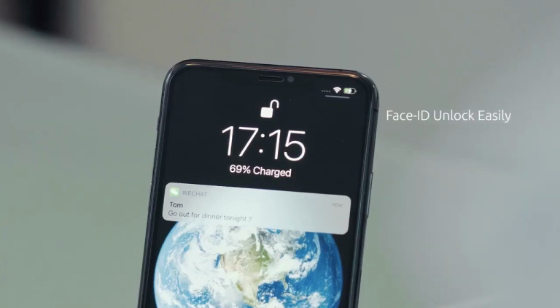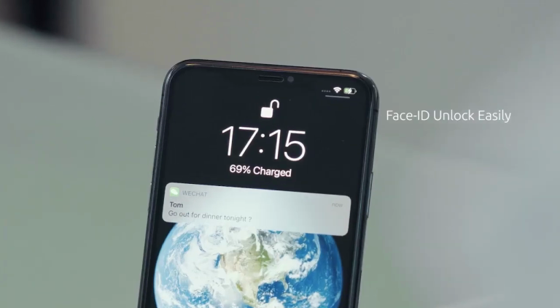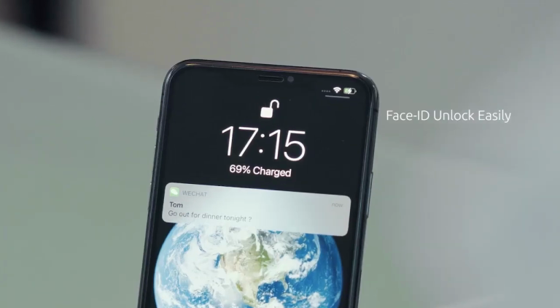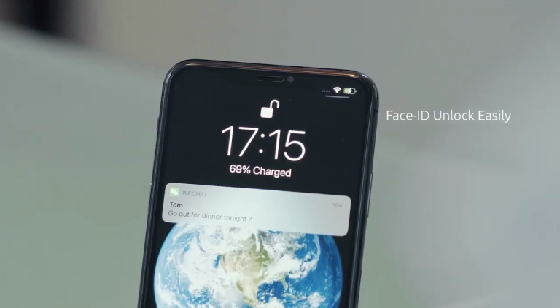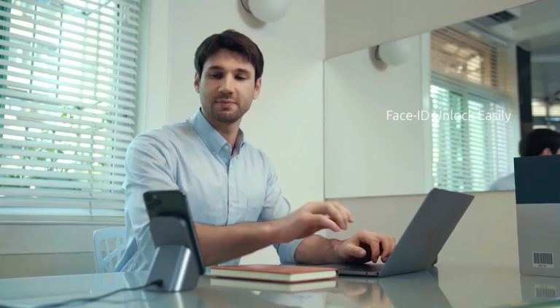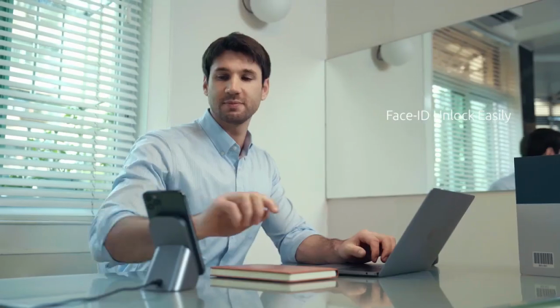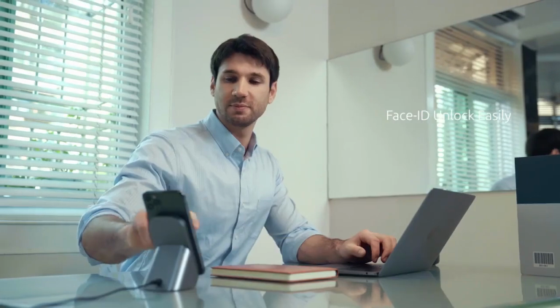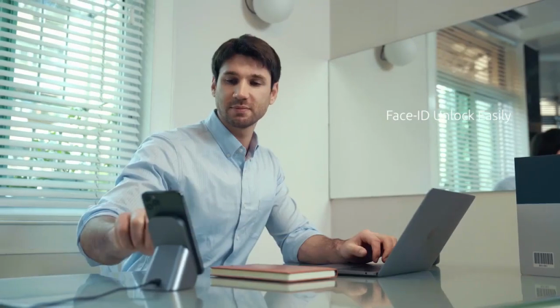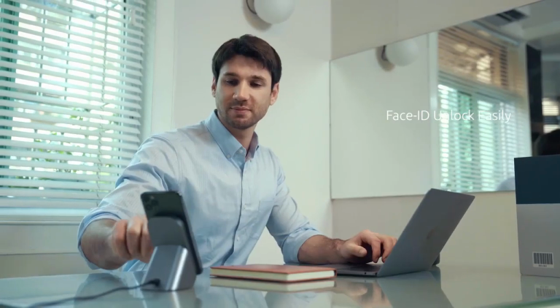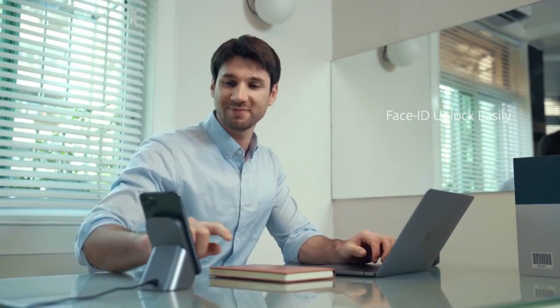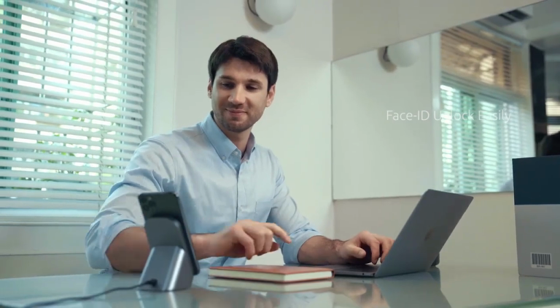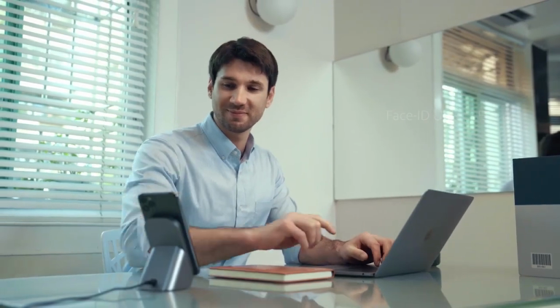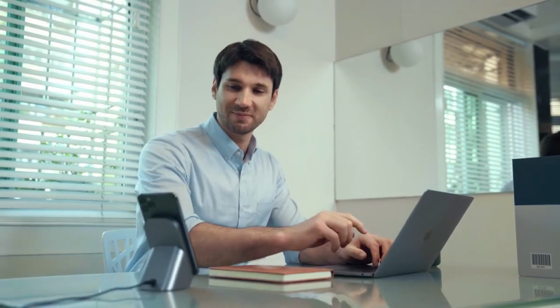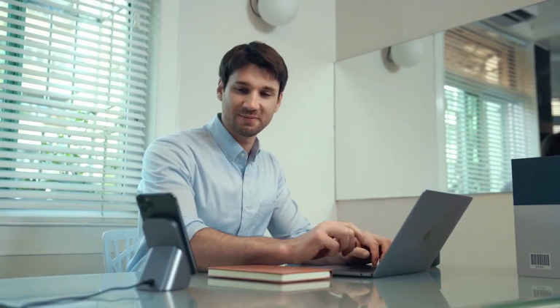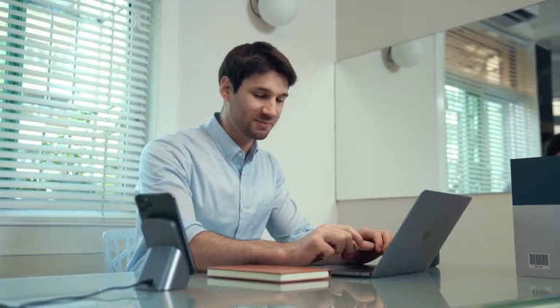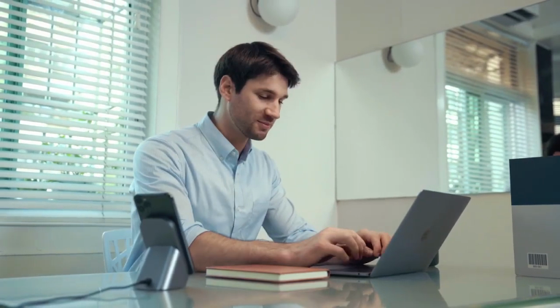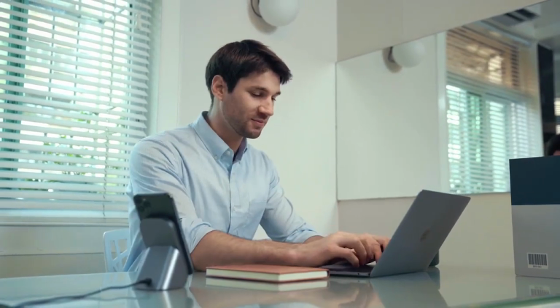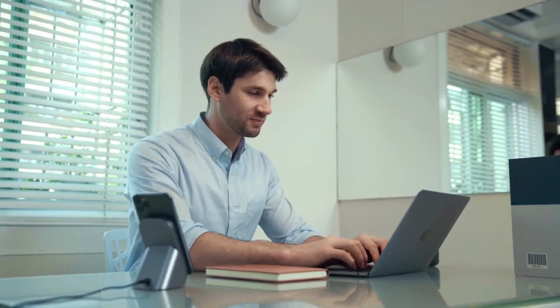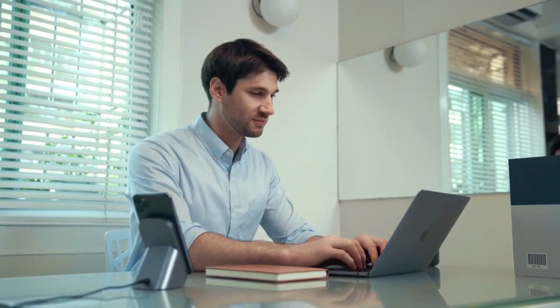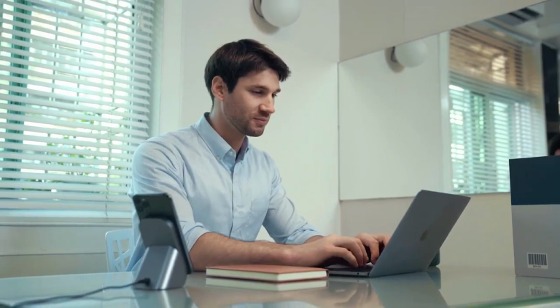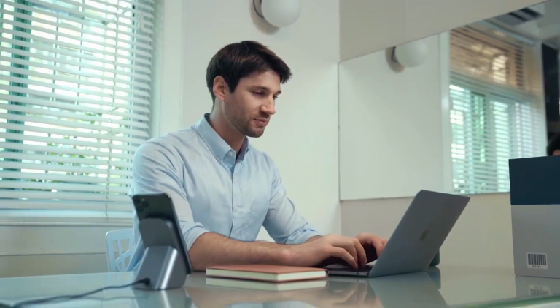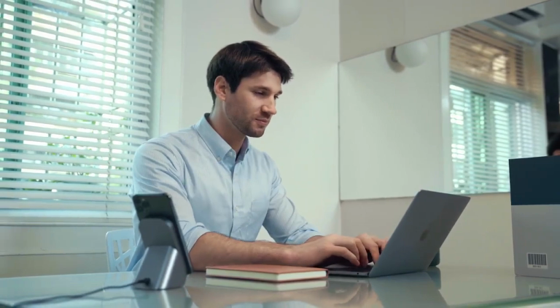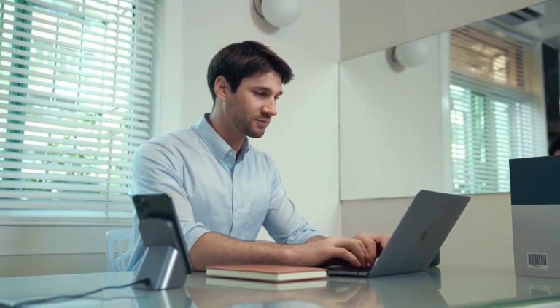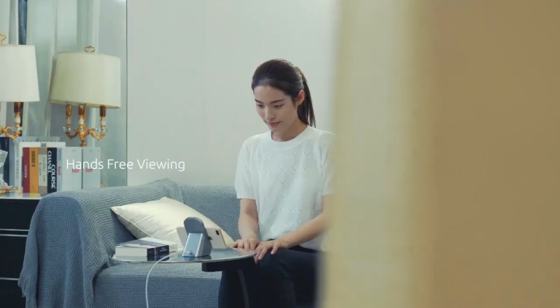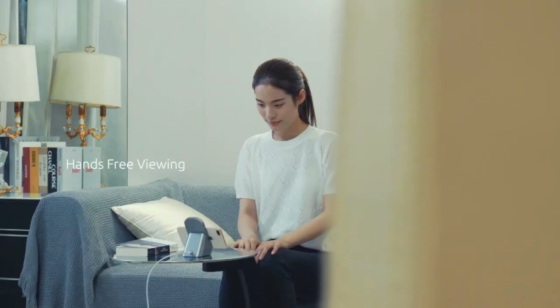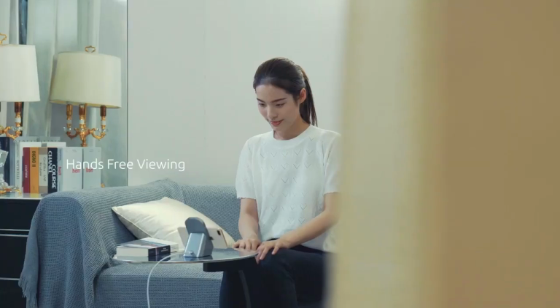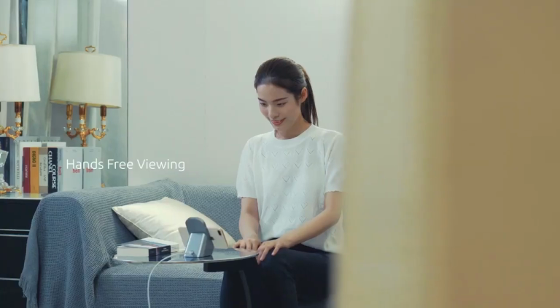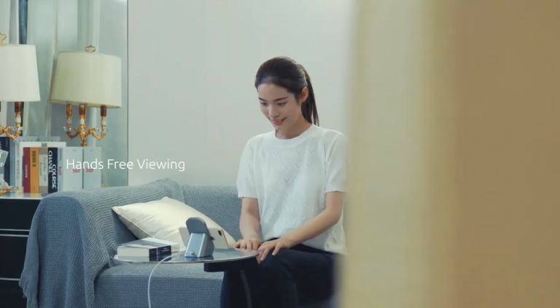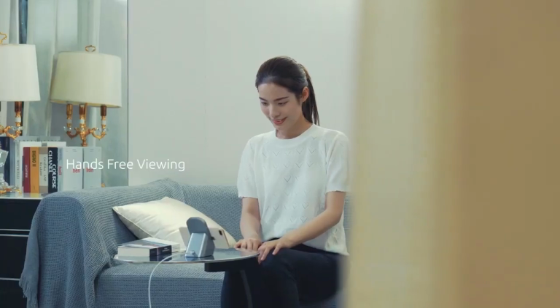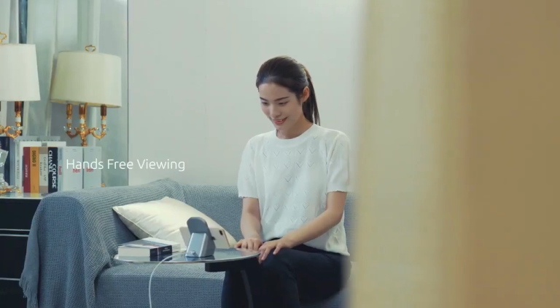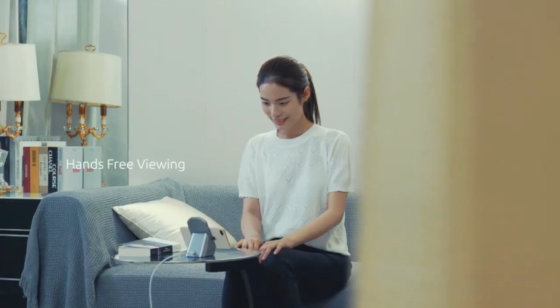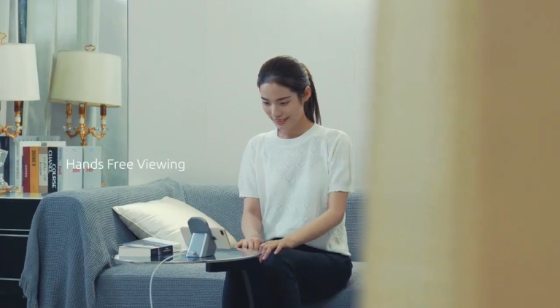You can easily activate Face ID in portrait orientation or watch videos in landscape.